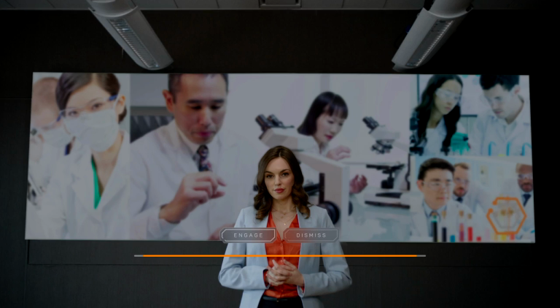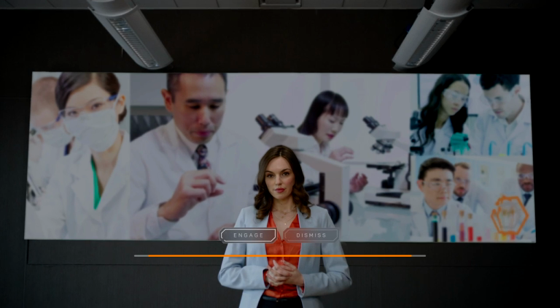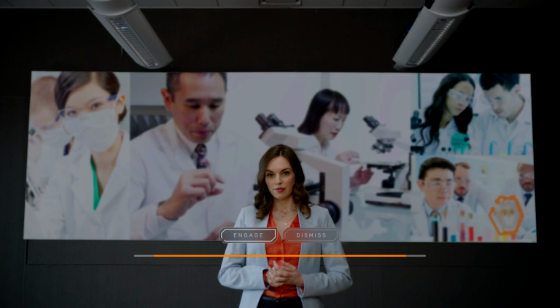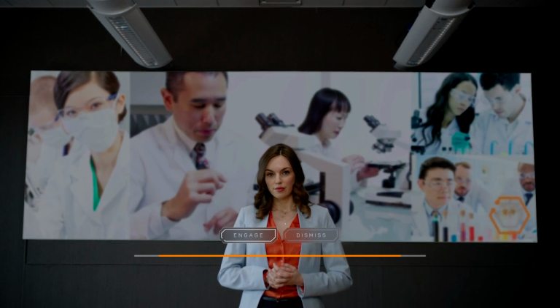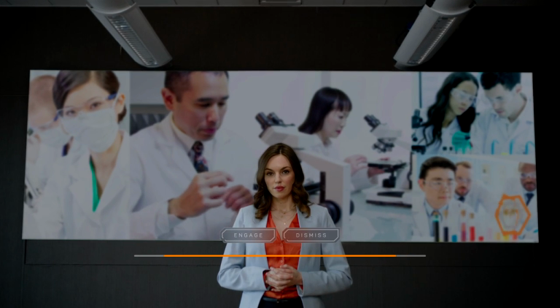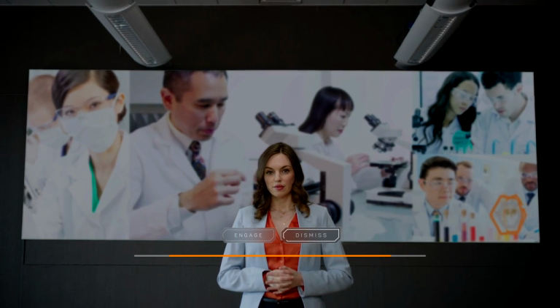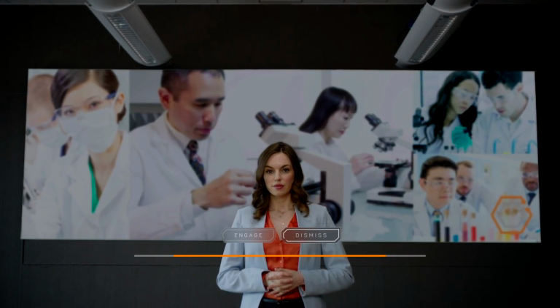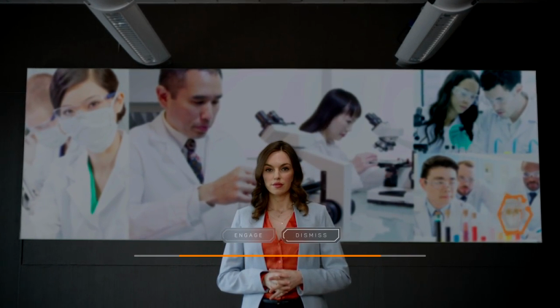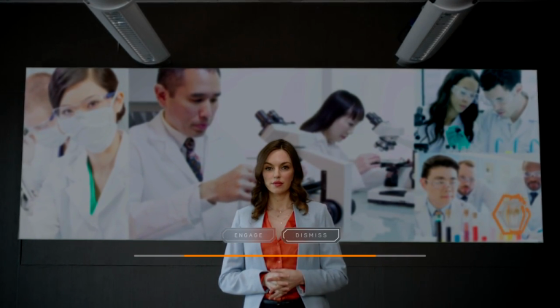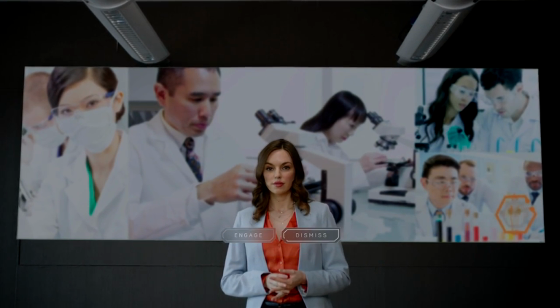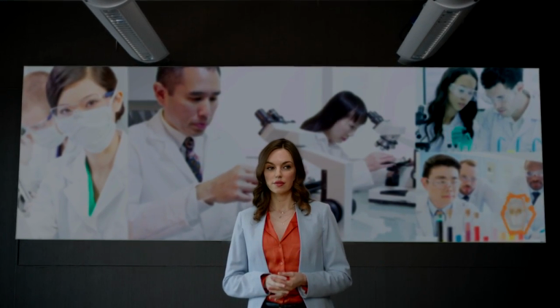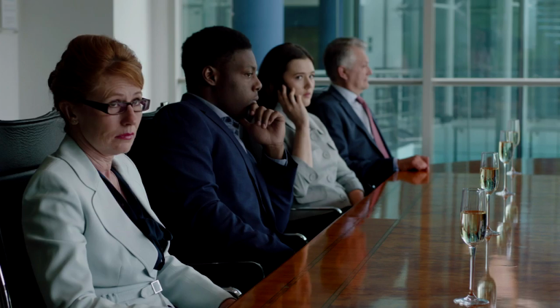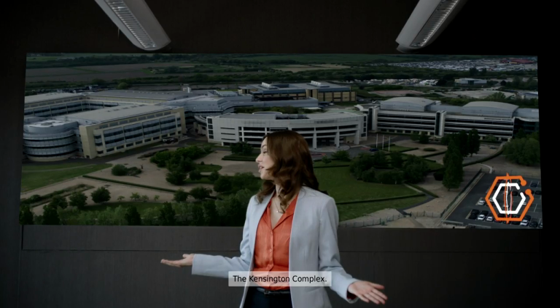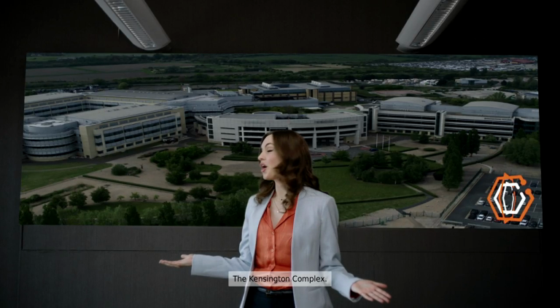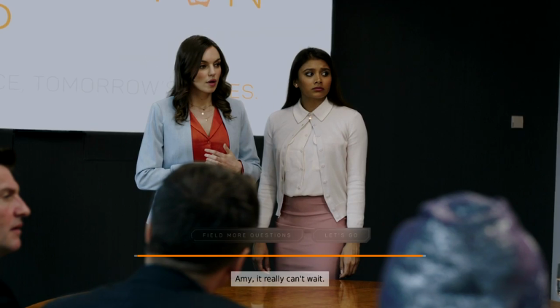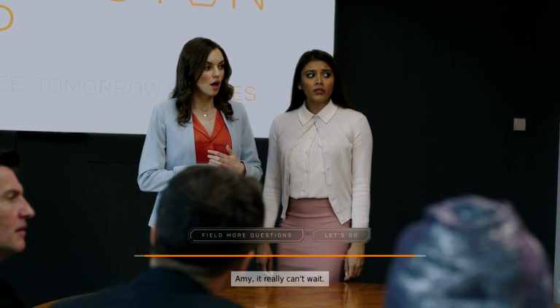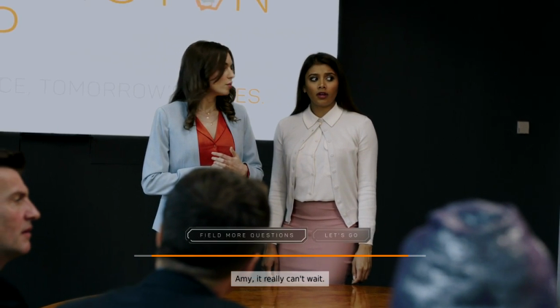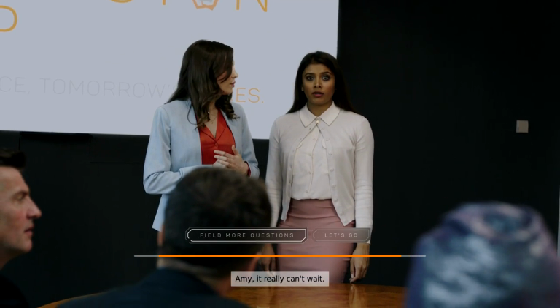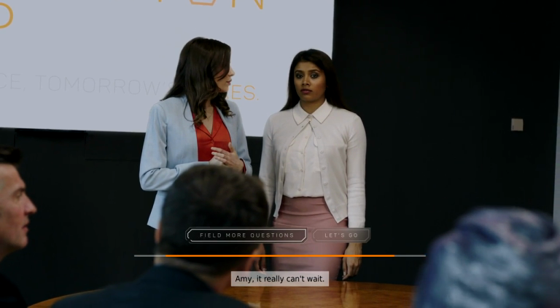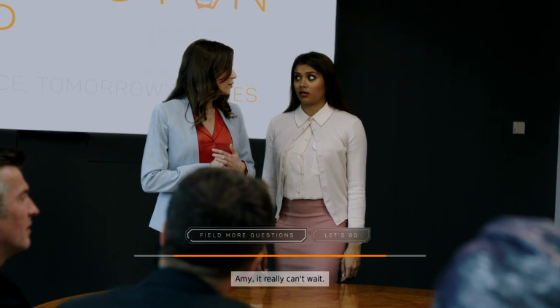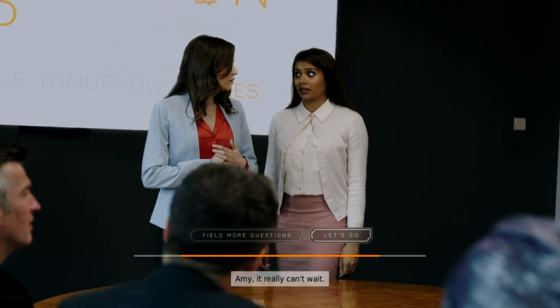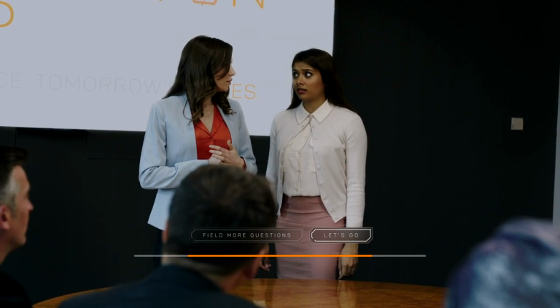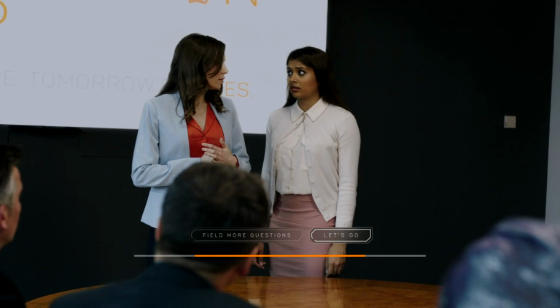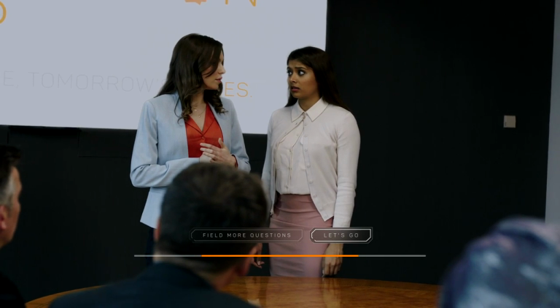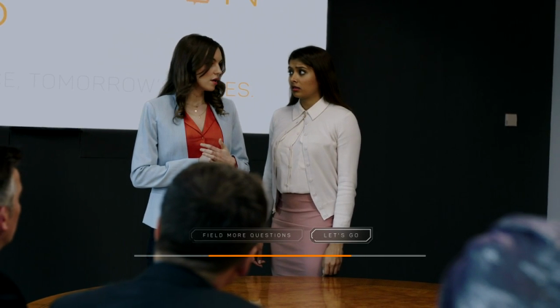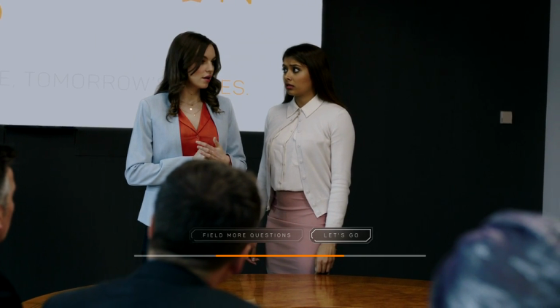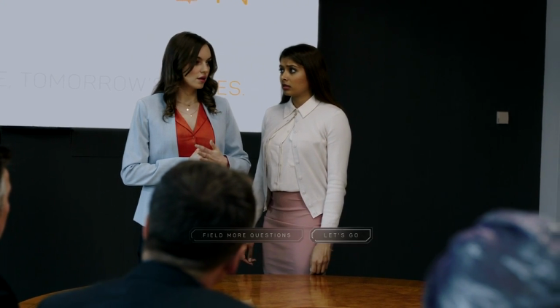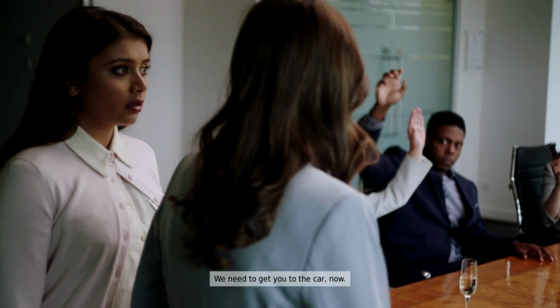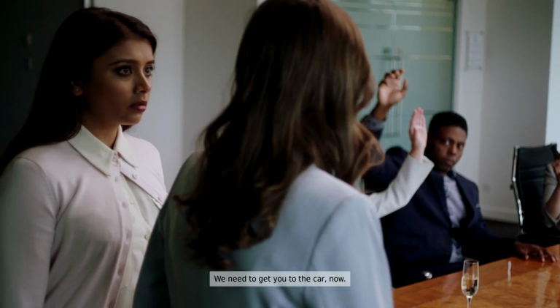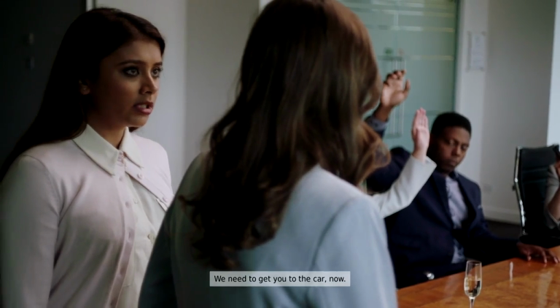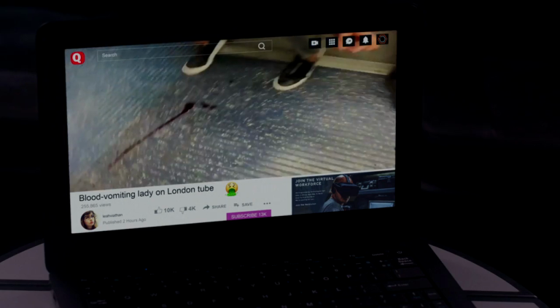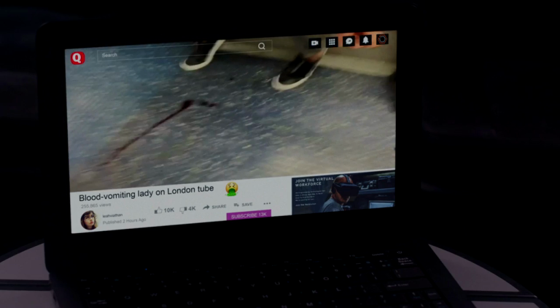After the title card, we're going to be in the boardroom. Make sure you dismiss the one guy, and make sure you go with Emily right away when she comes over.